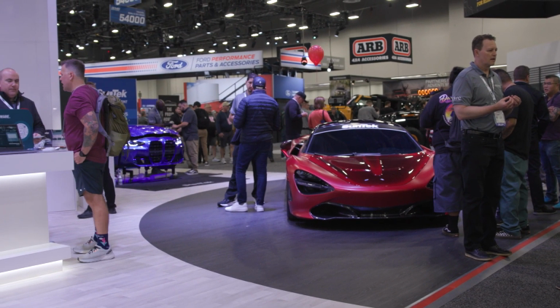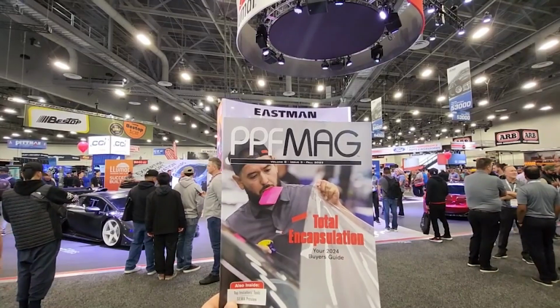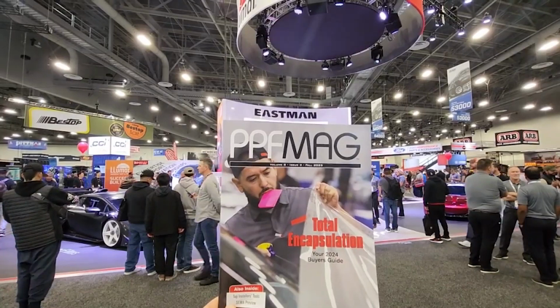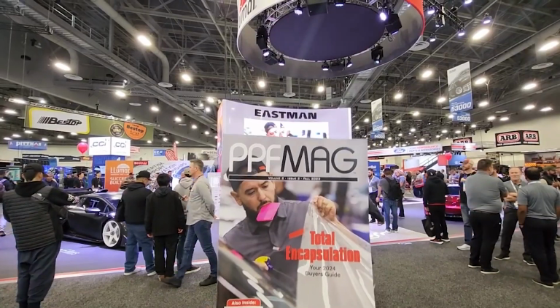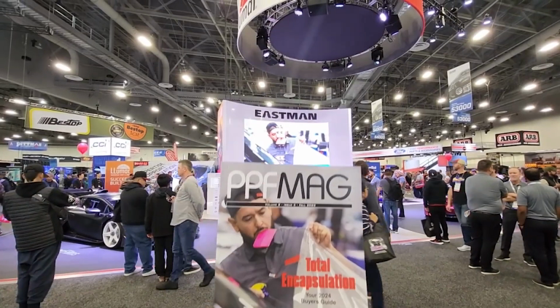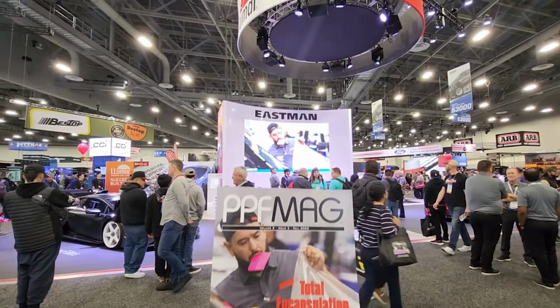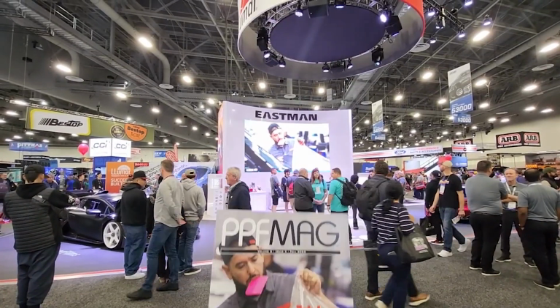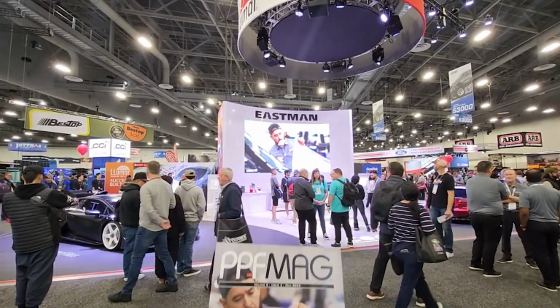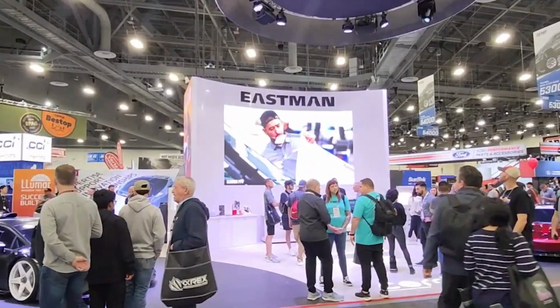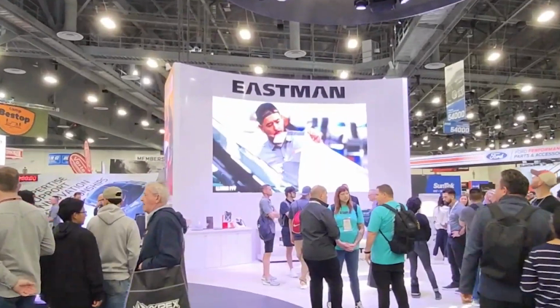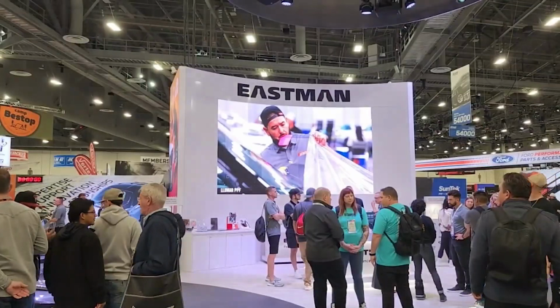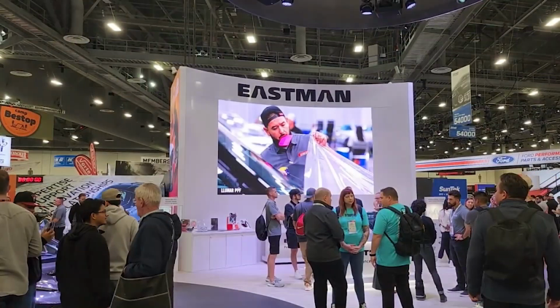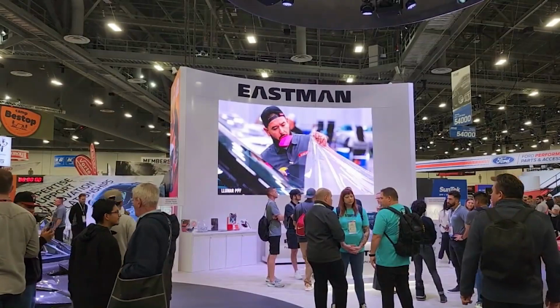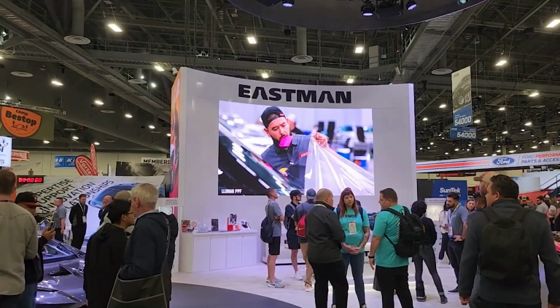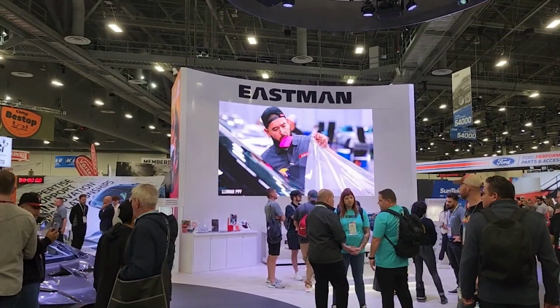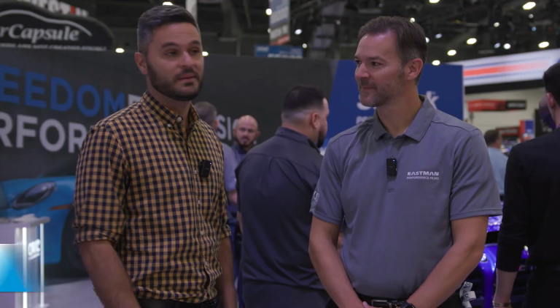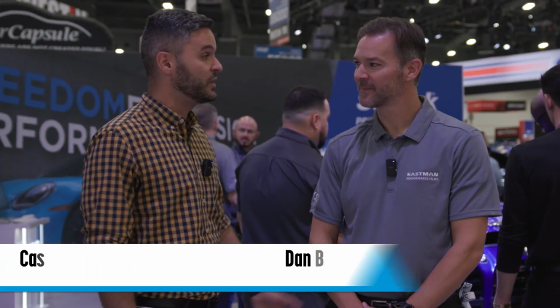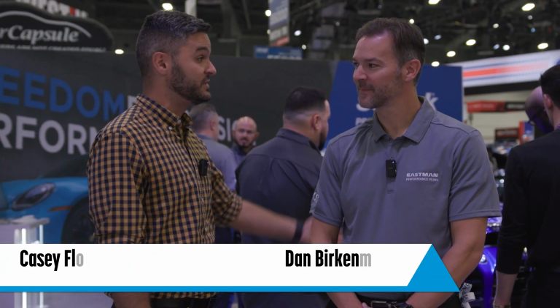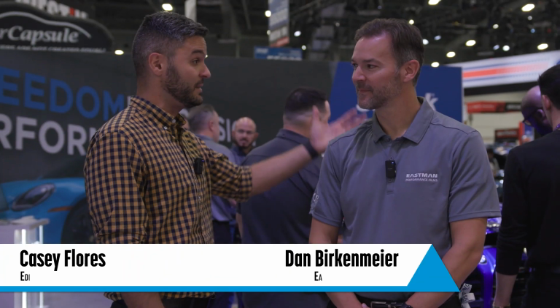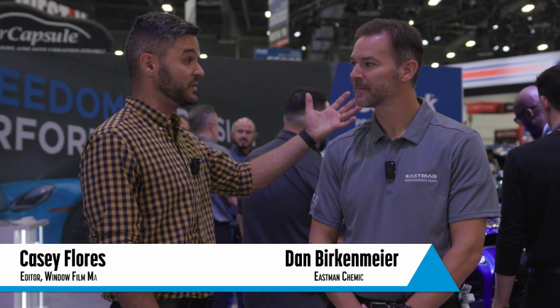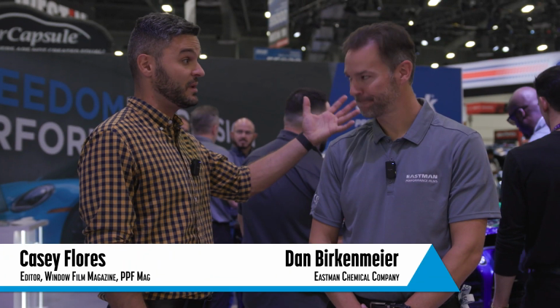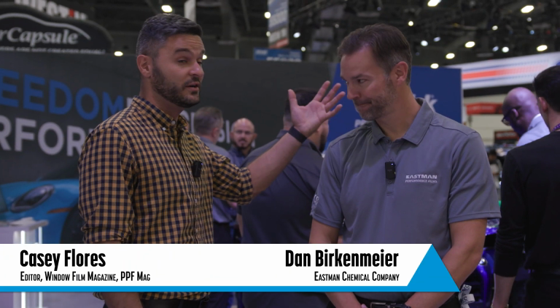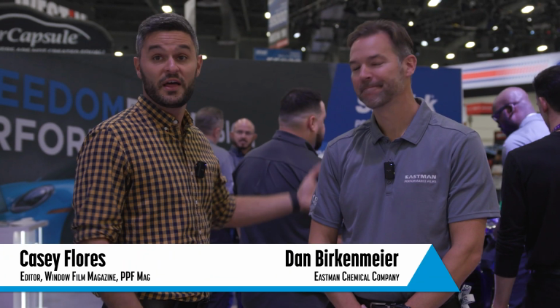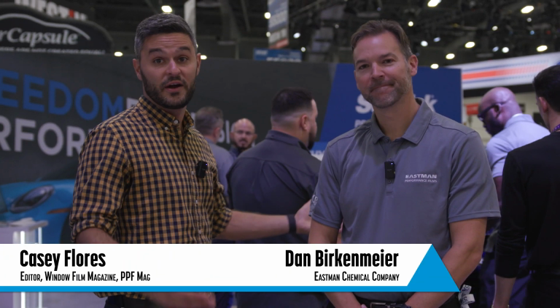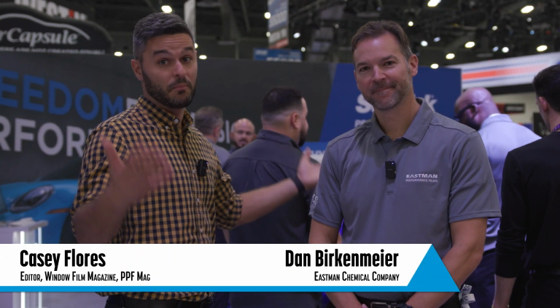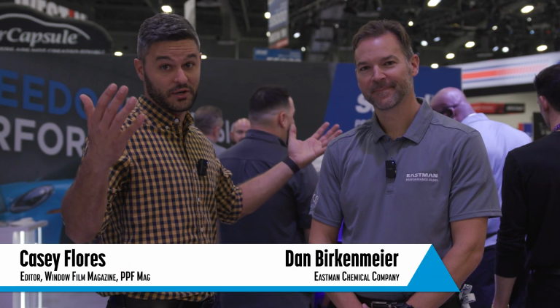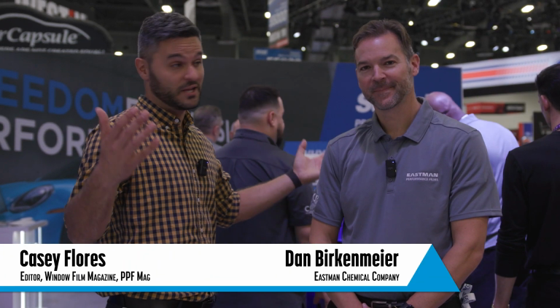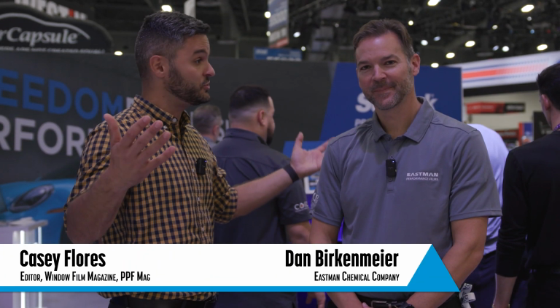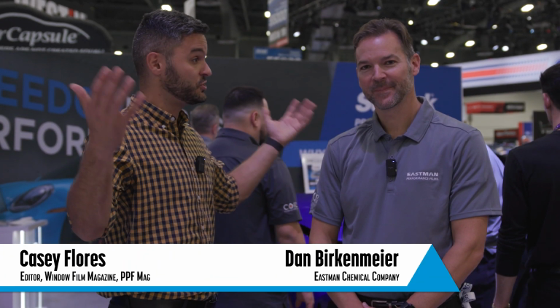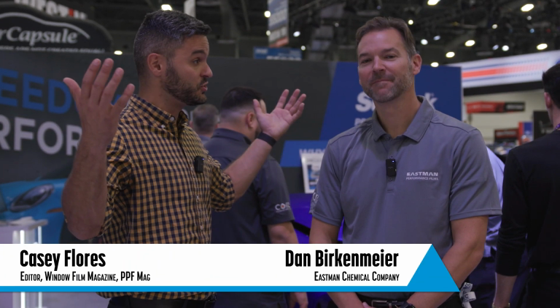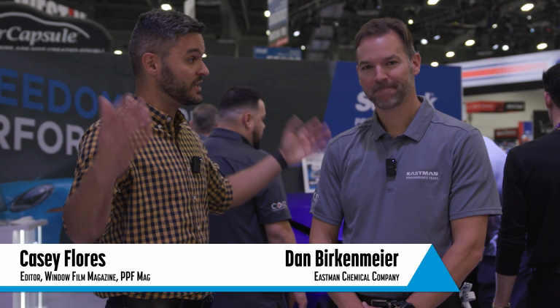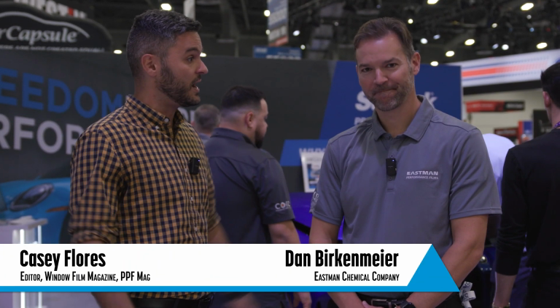The Eastman Chemical Company always brings a huge display here to SEMA. We're here with Dan Birkenmeyer, their marketing manager, to show us what they got.